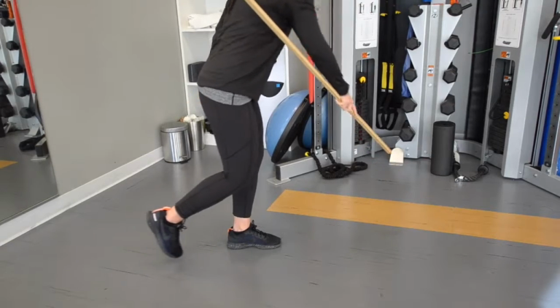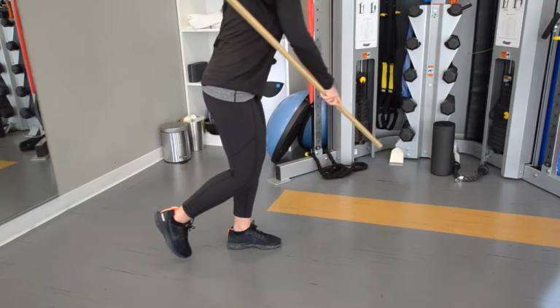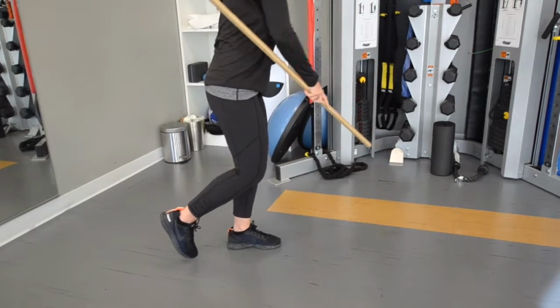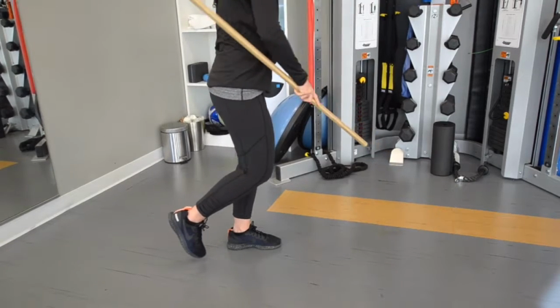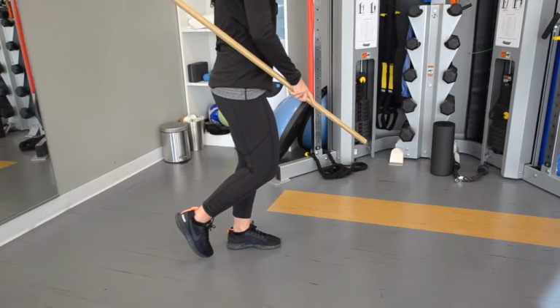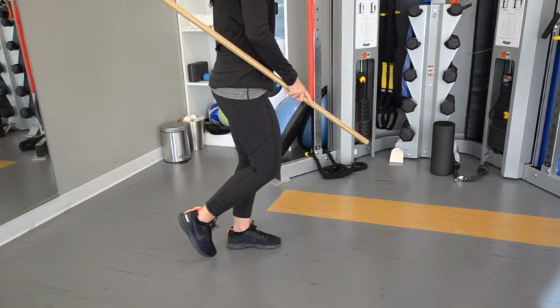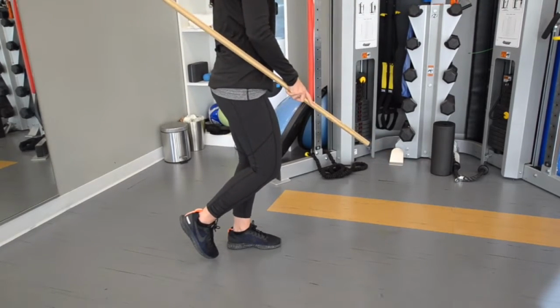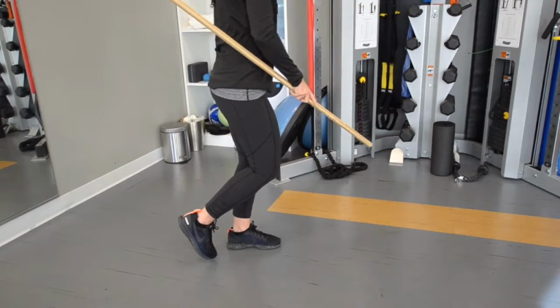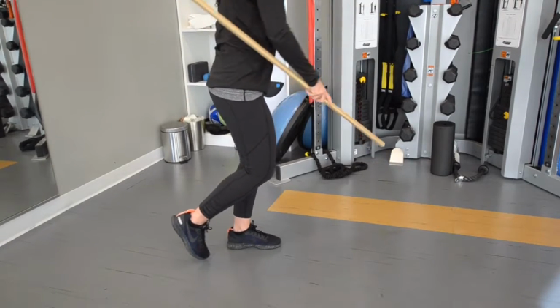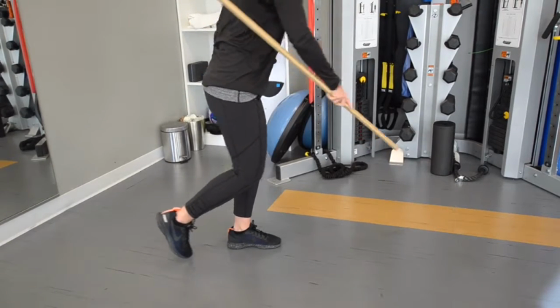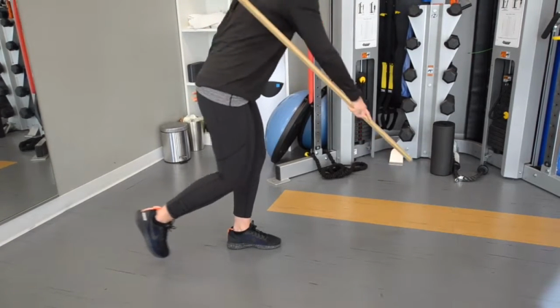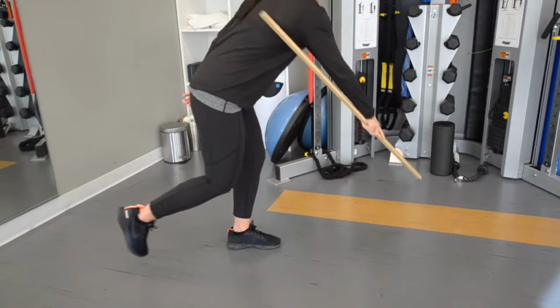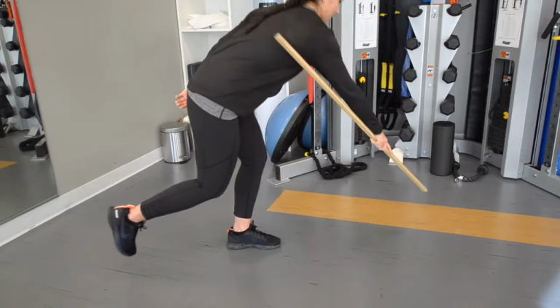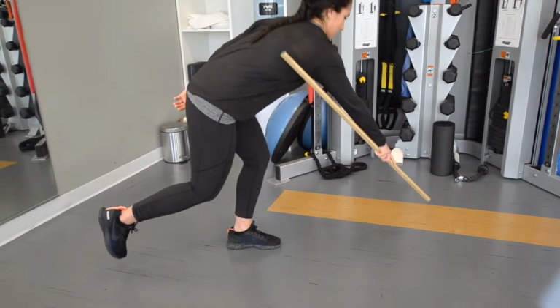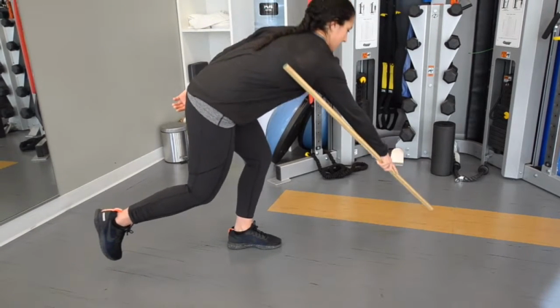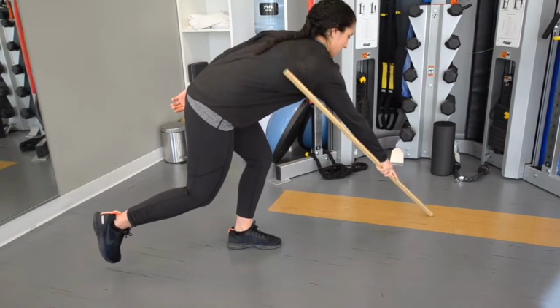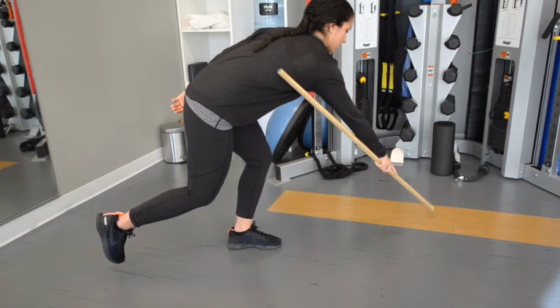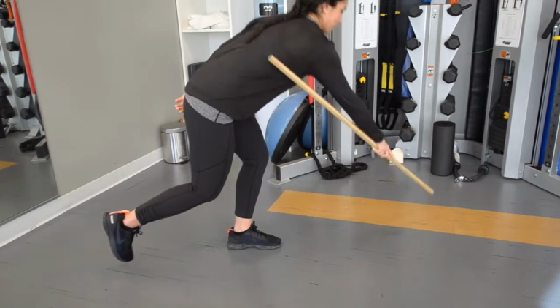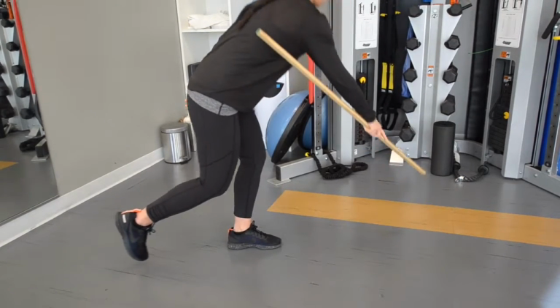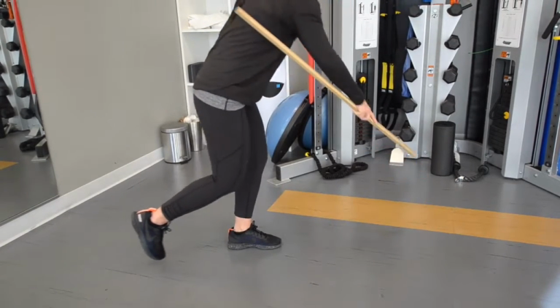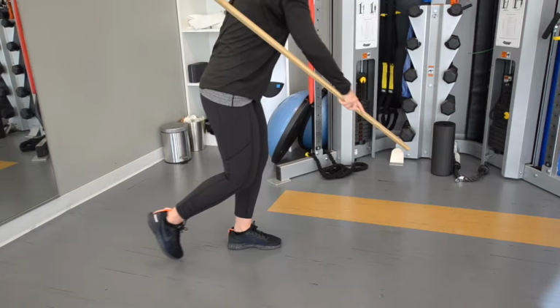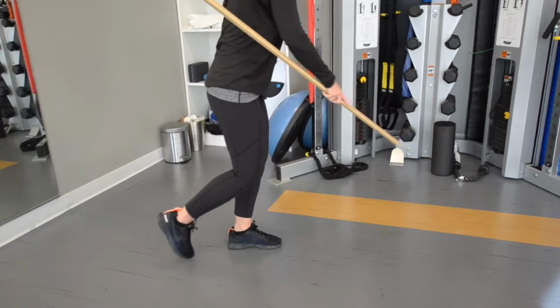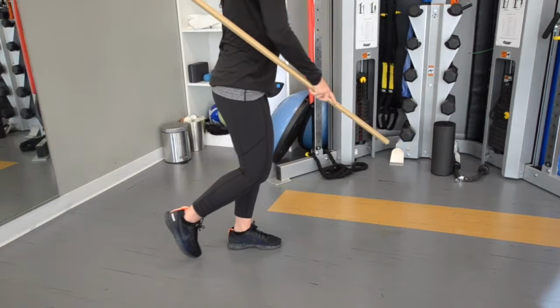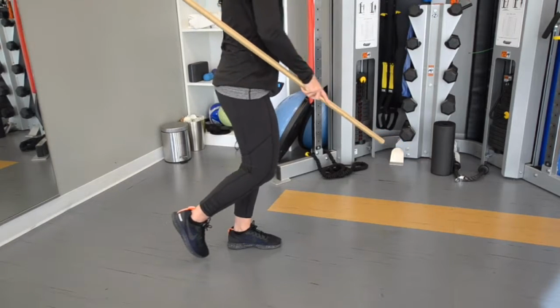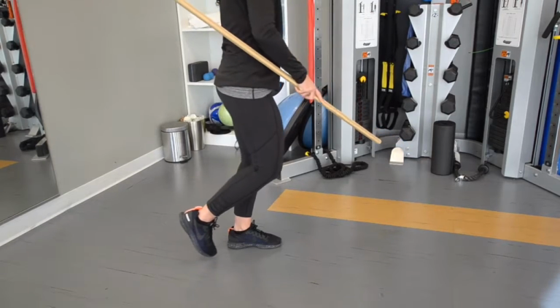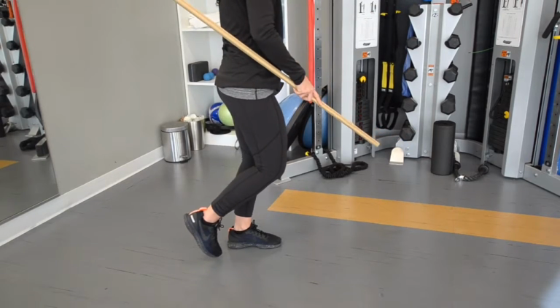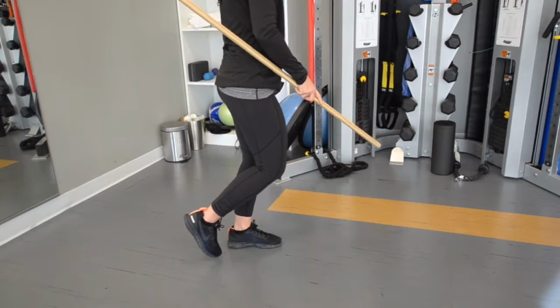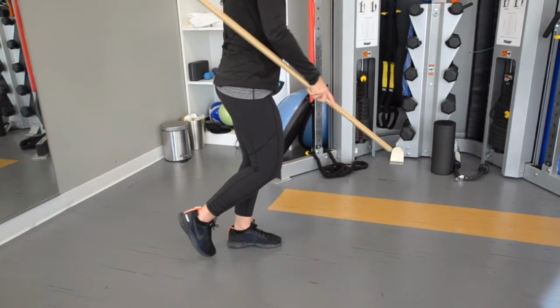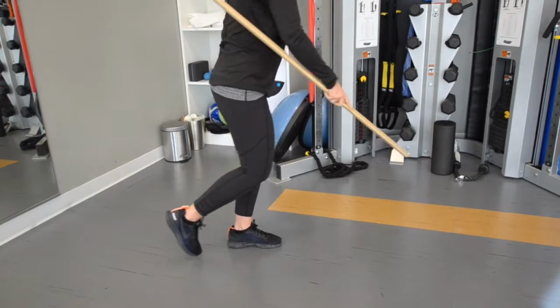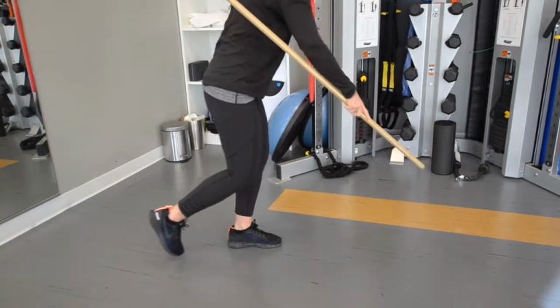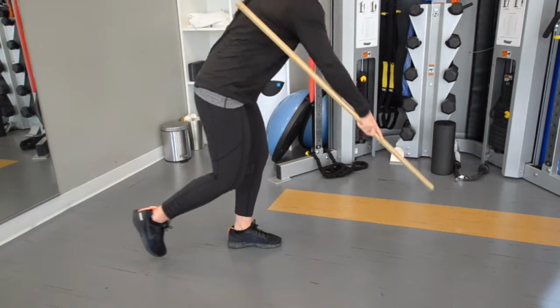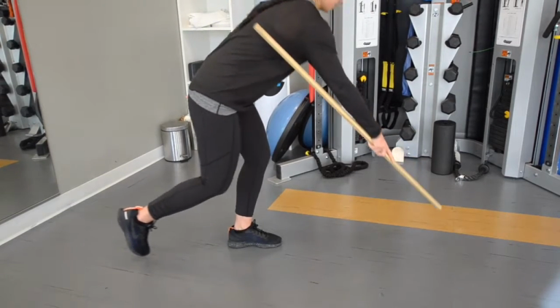When doing this exercise, maintain your knee alignment with the second toe, the knee over the ankle, and bend through the butt more.